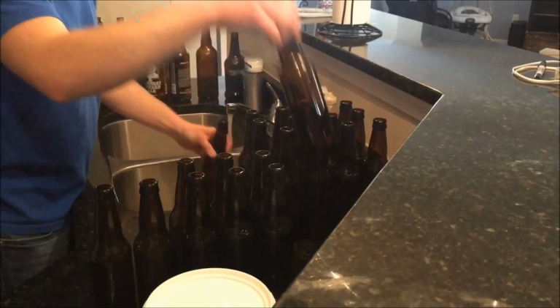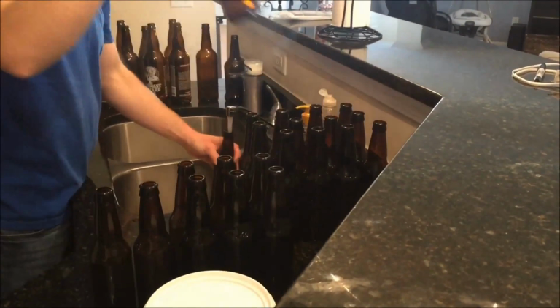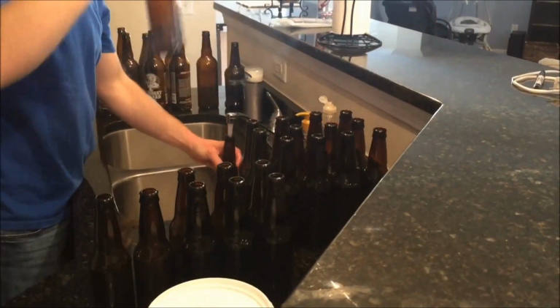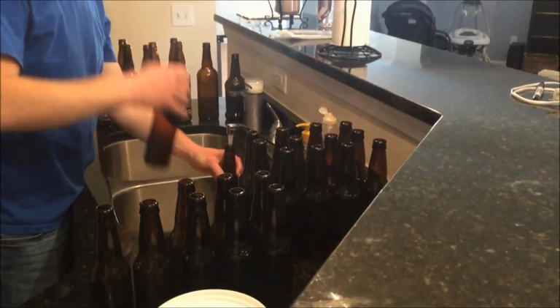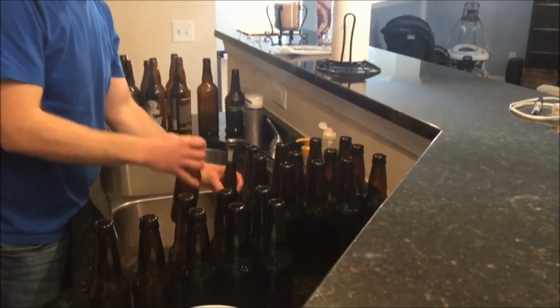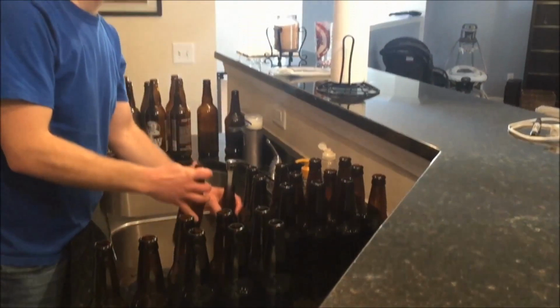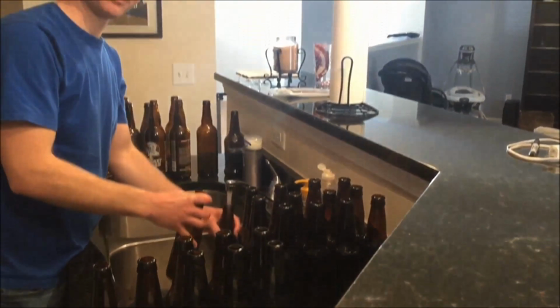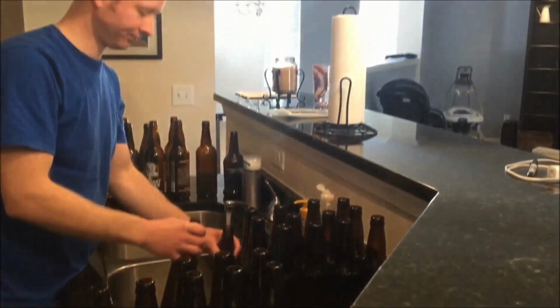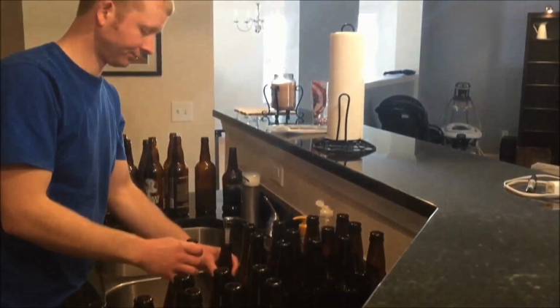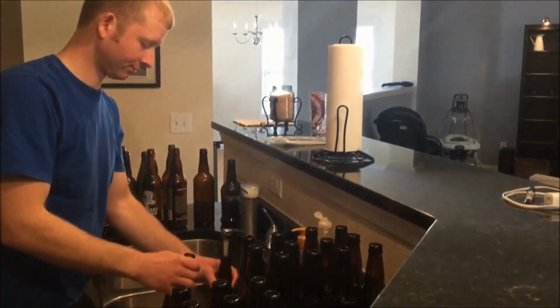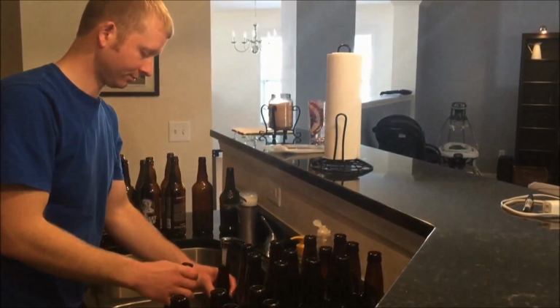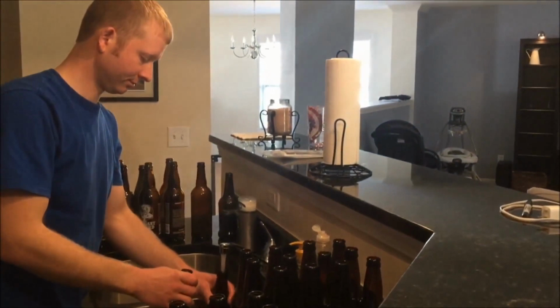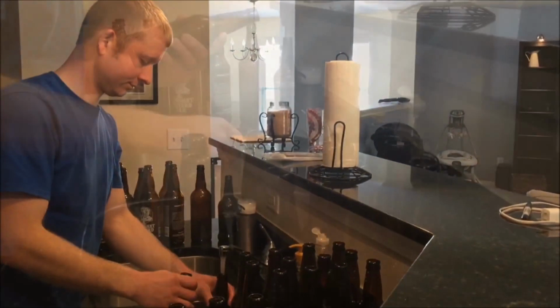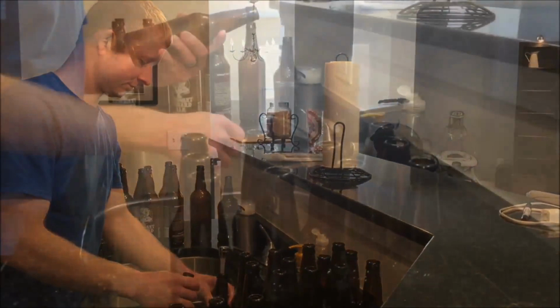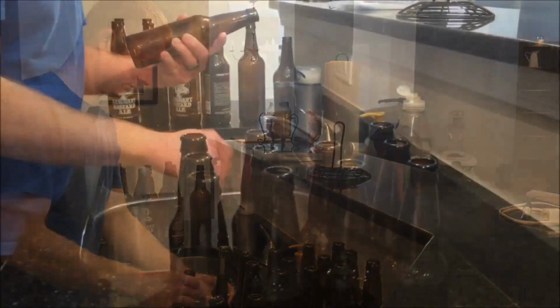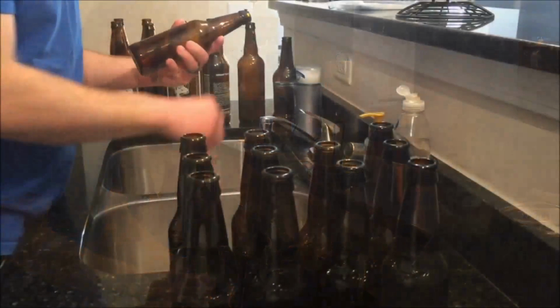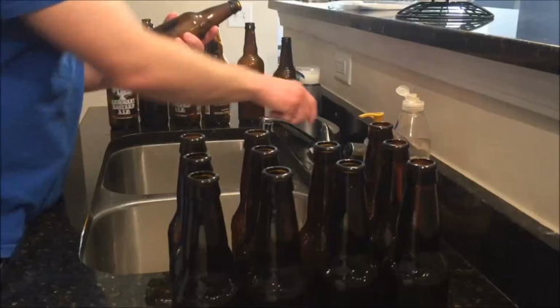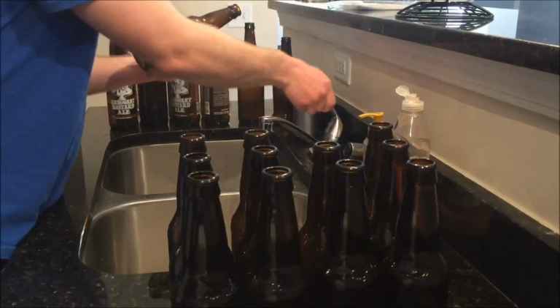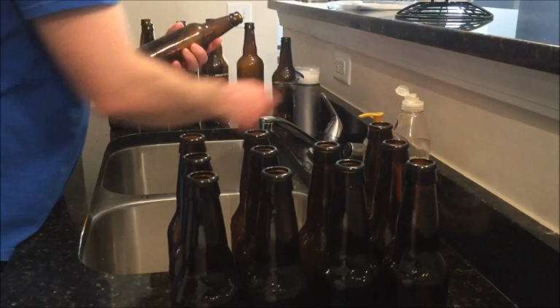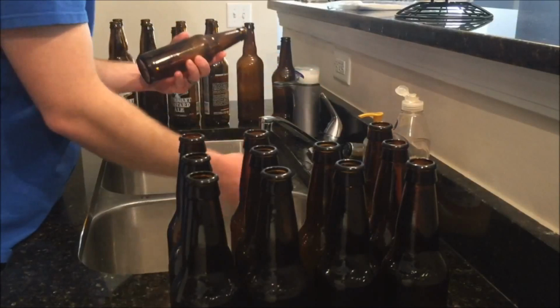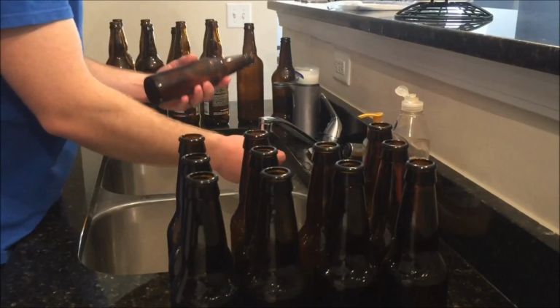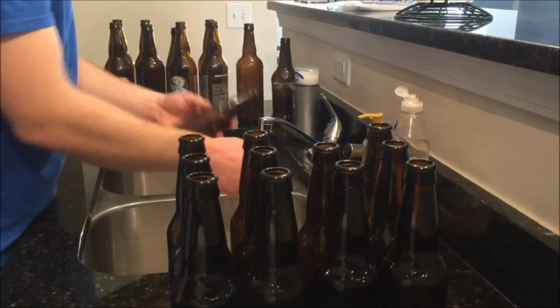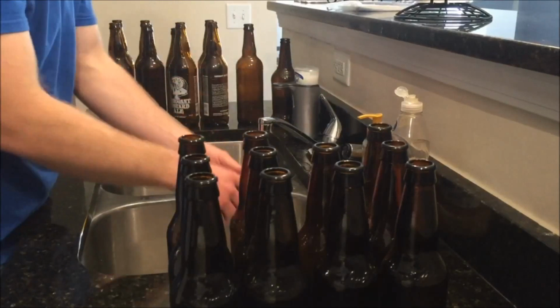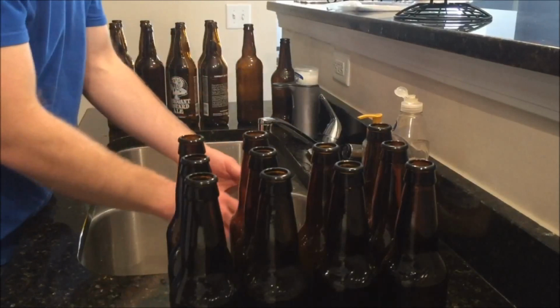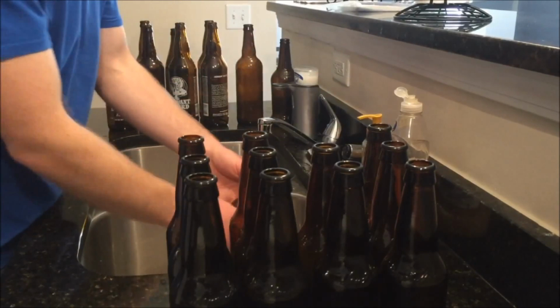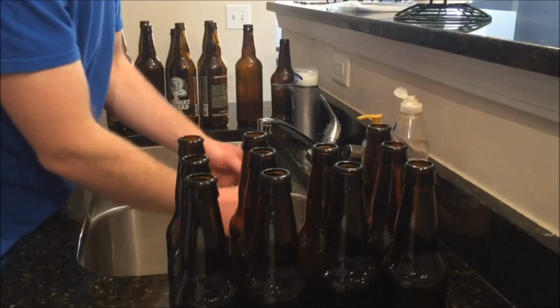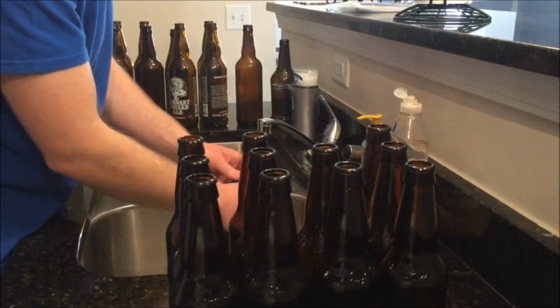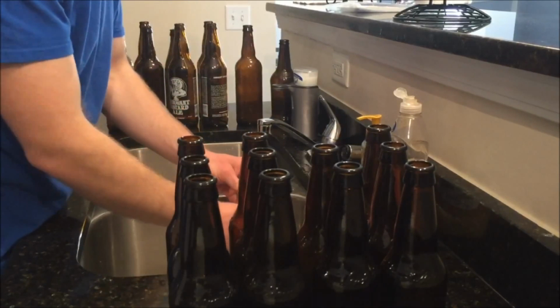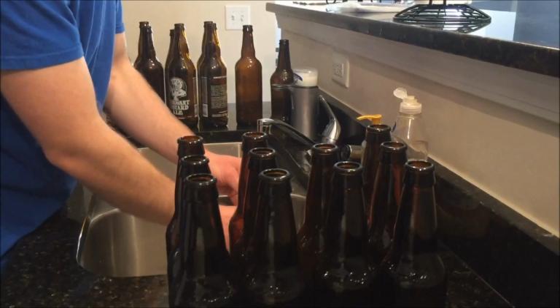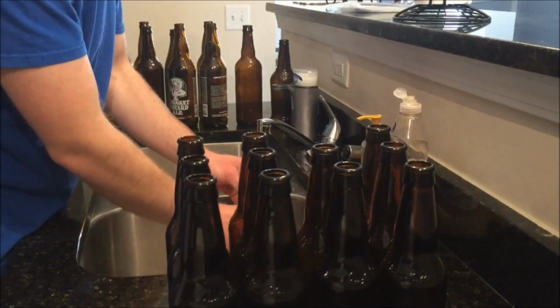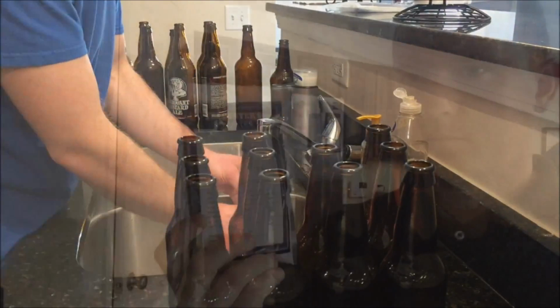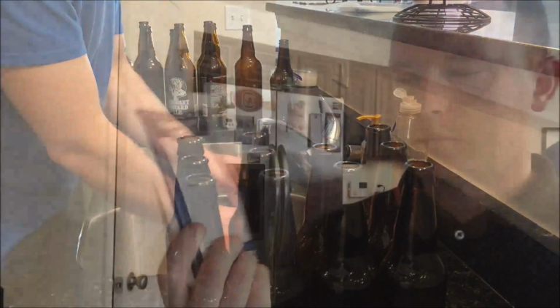Hey, Aaron here with Hardin. We're going to bottle a five-gallon batch of the caribou slobber that we brewed in the last video.